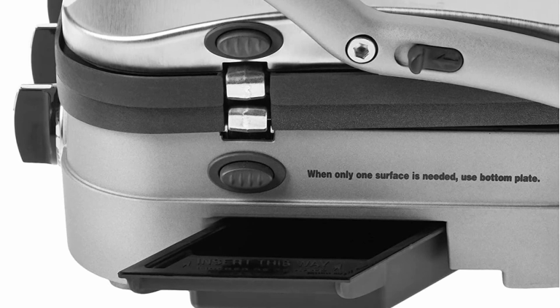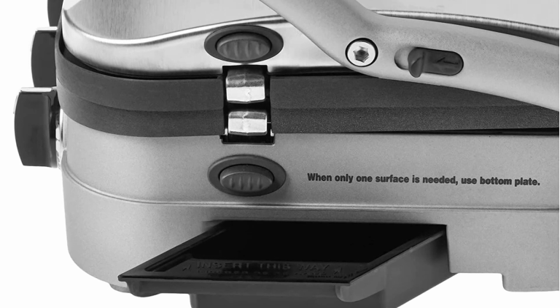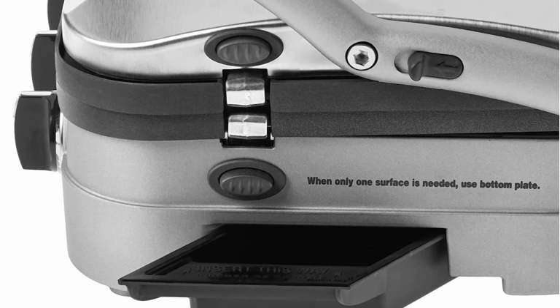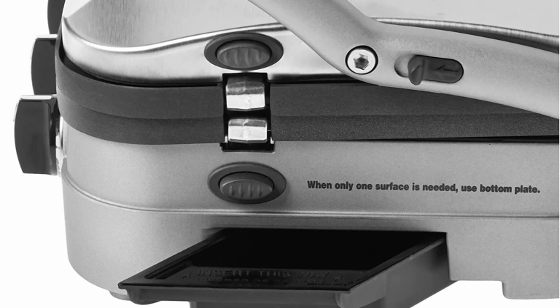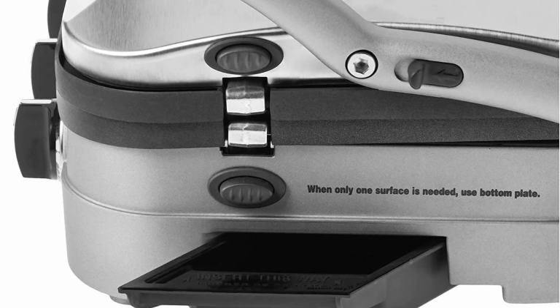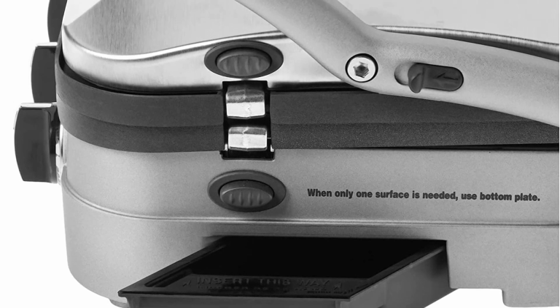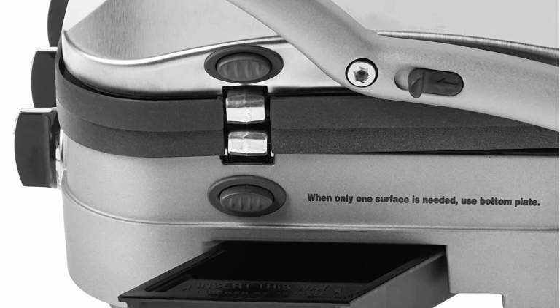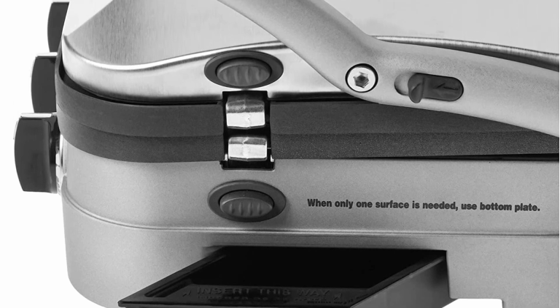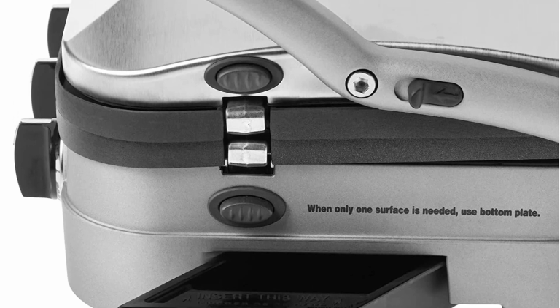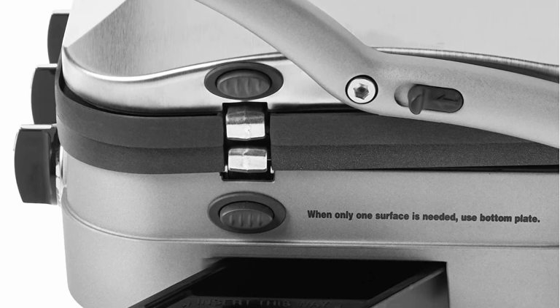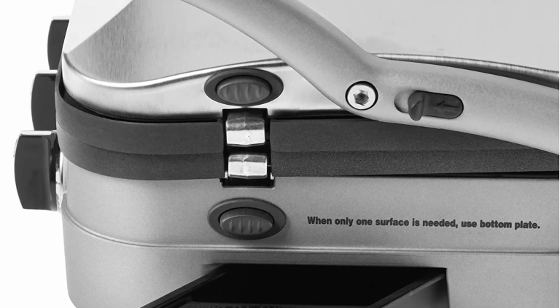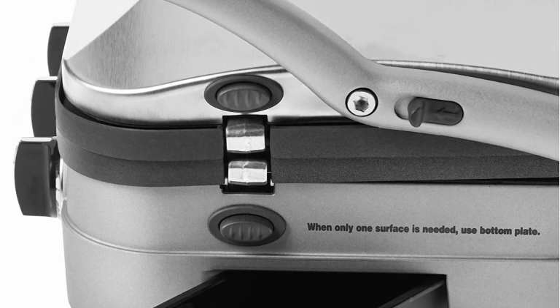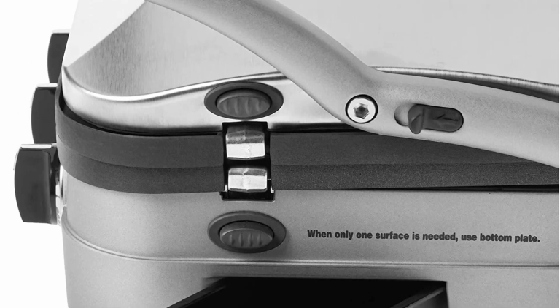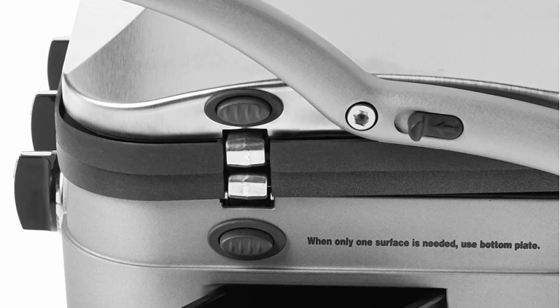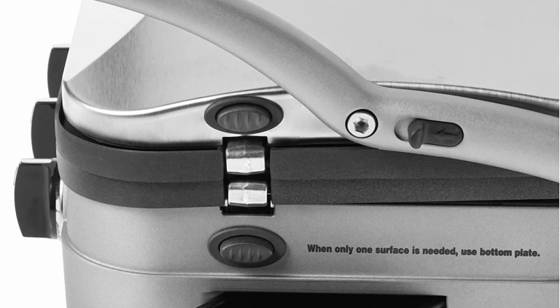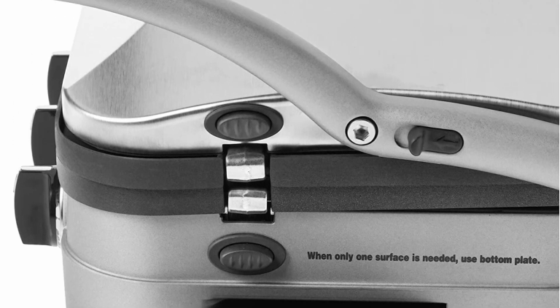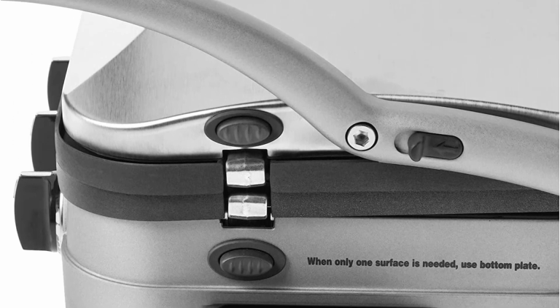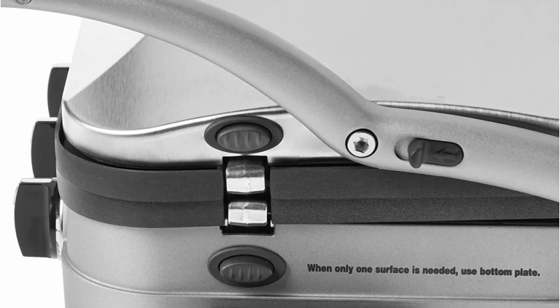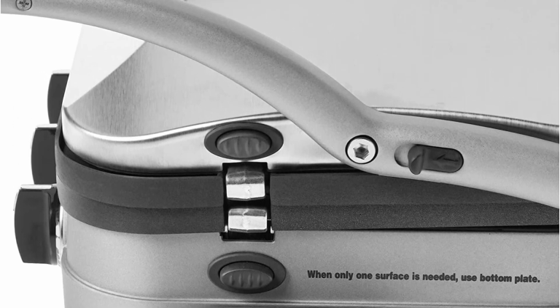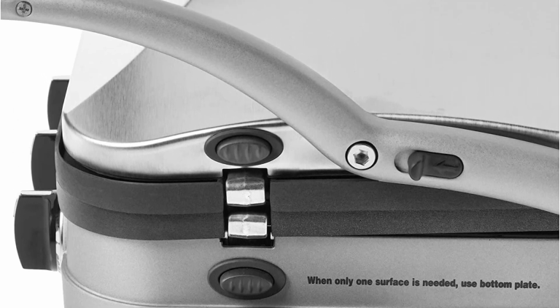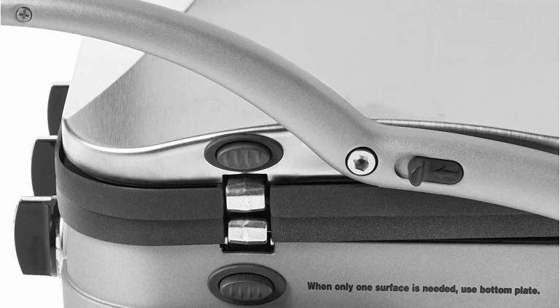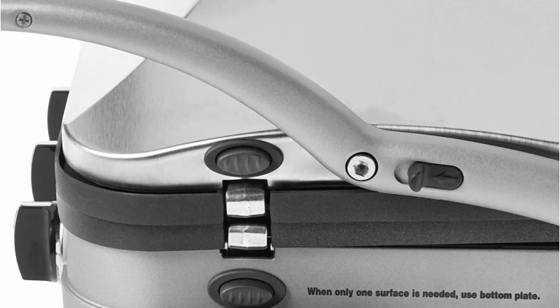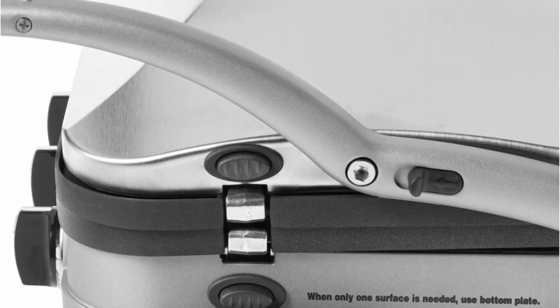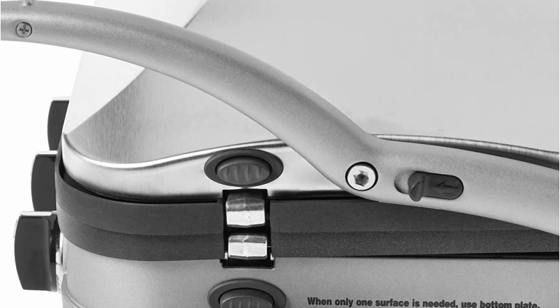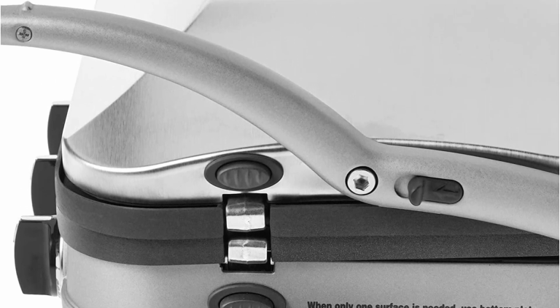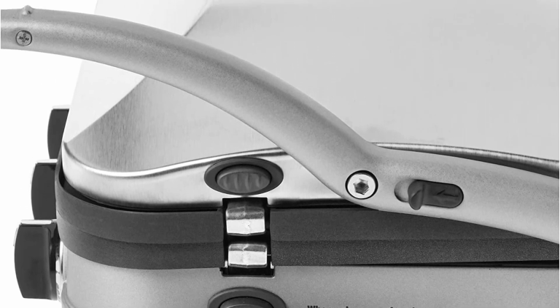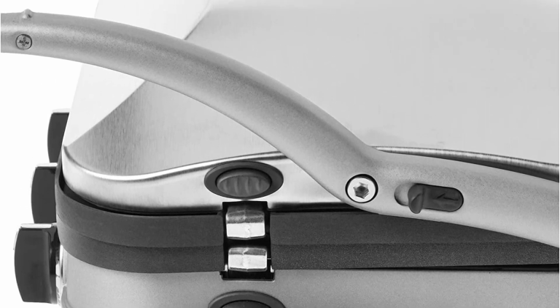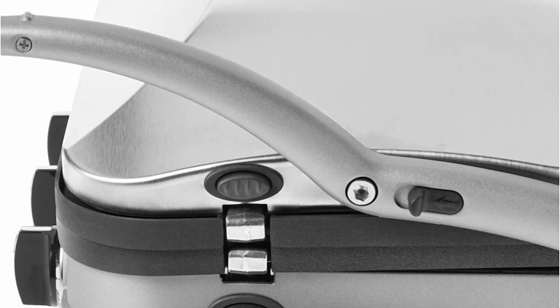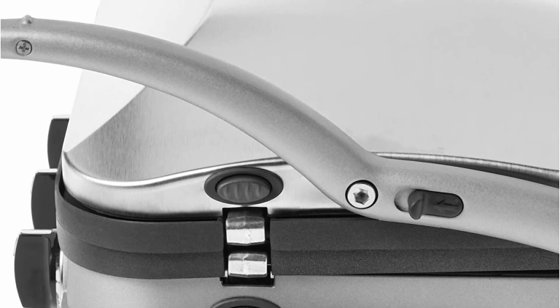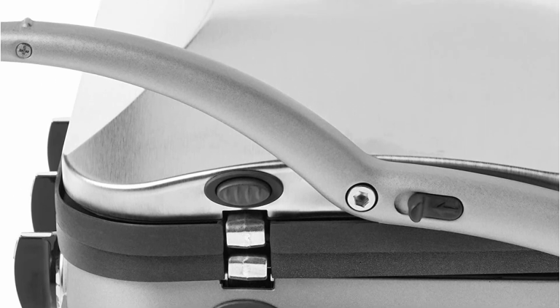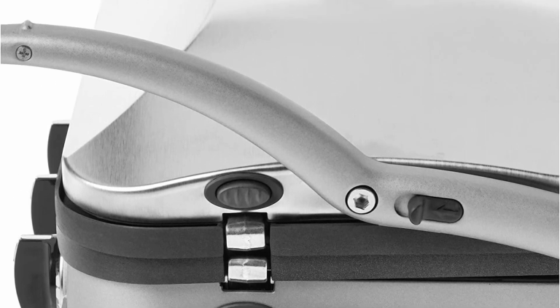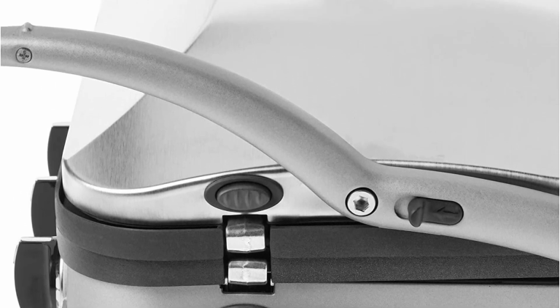Some presses have hot spots, but the heat is generally very even across all the plates as well.